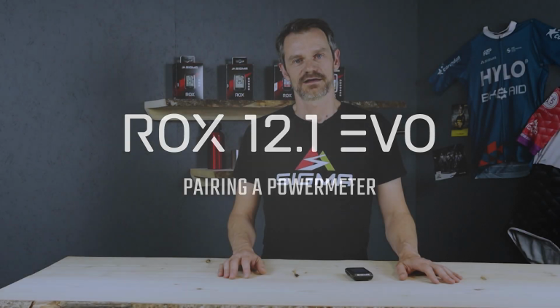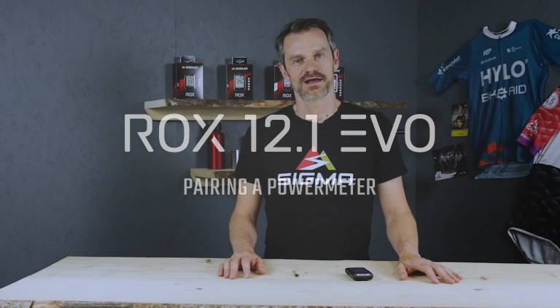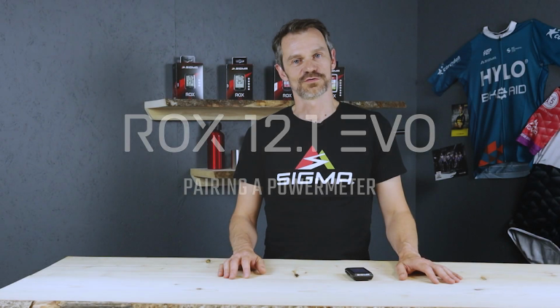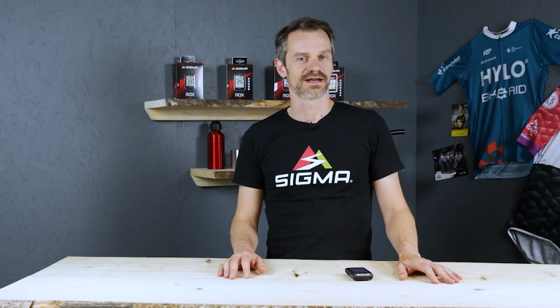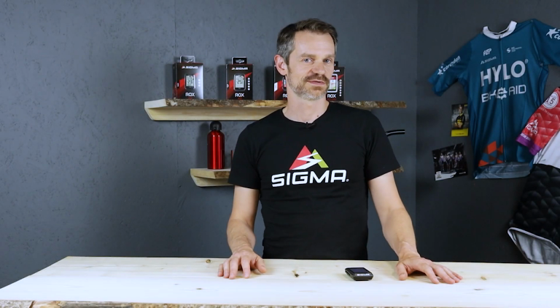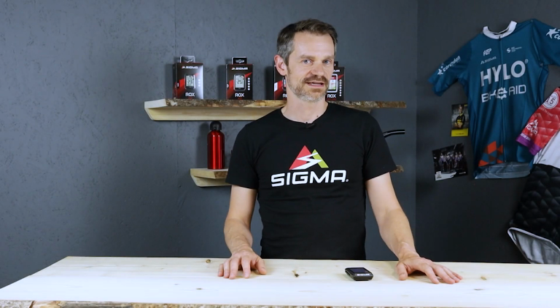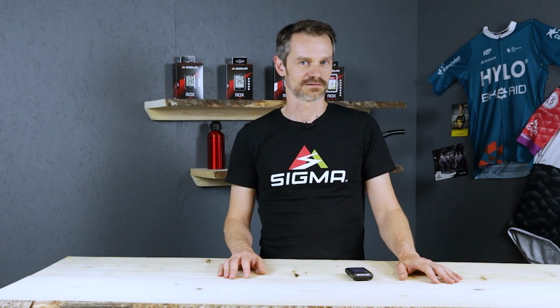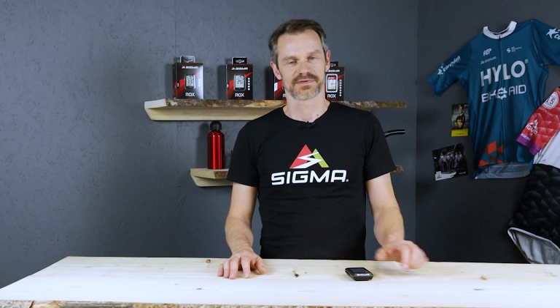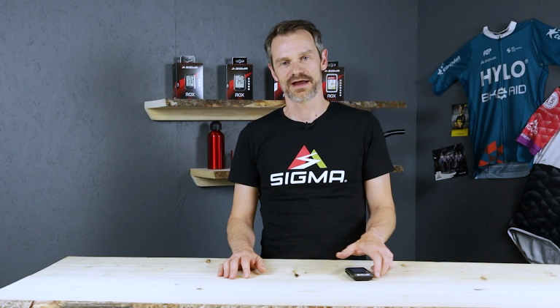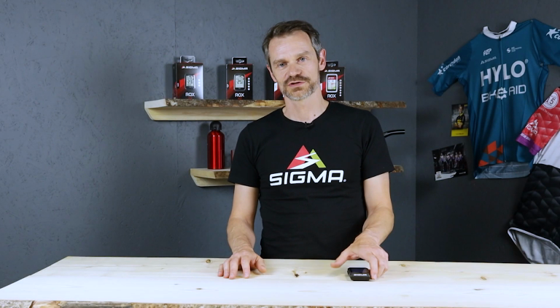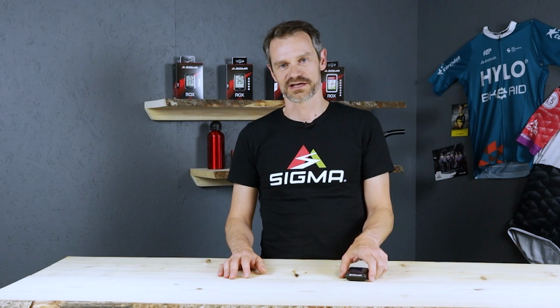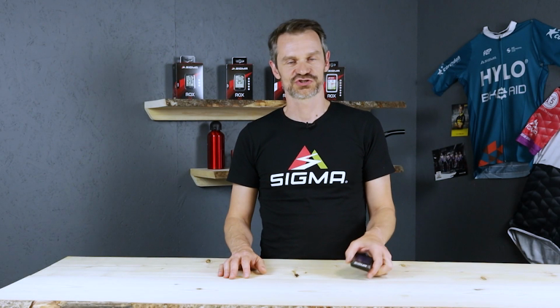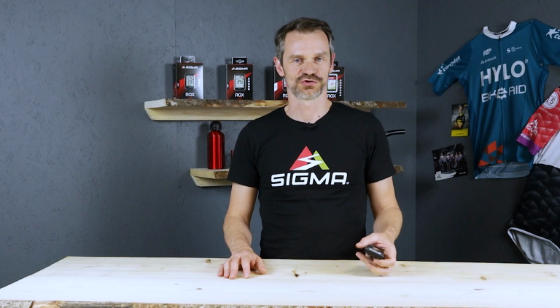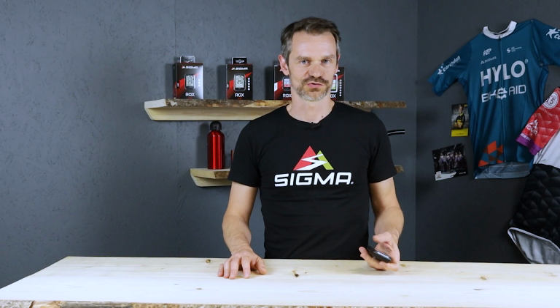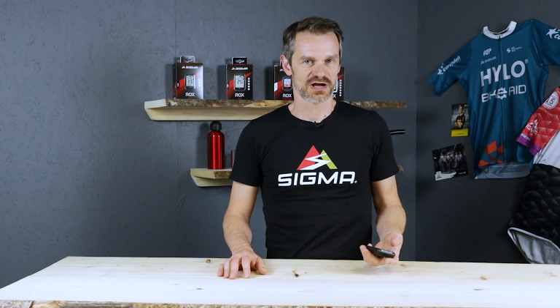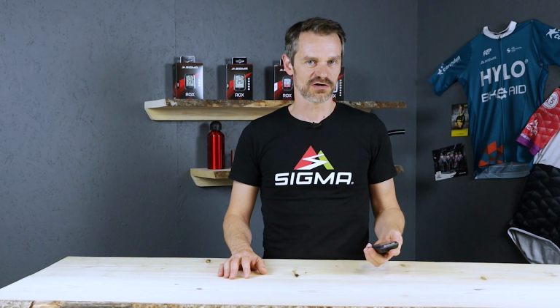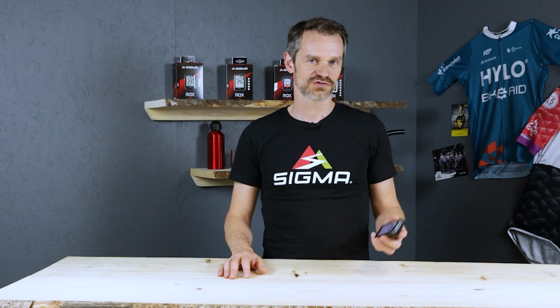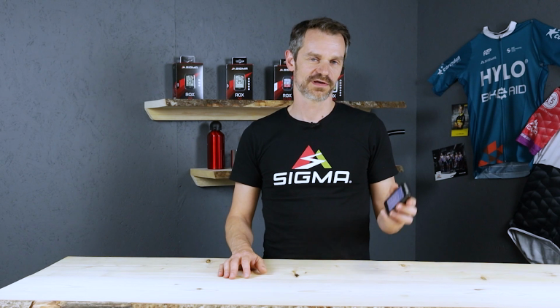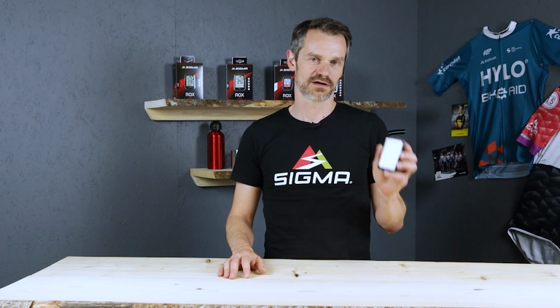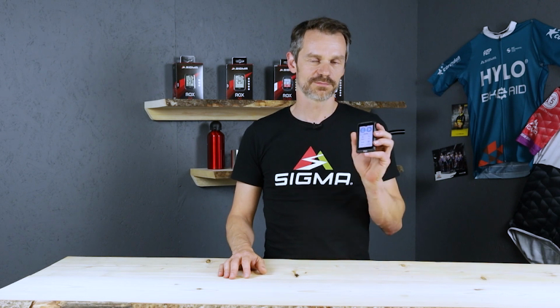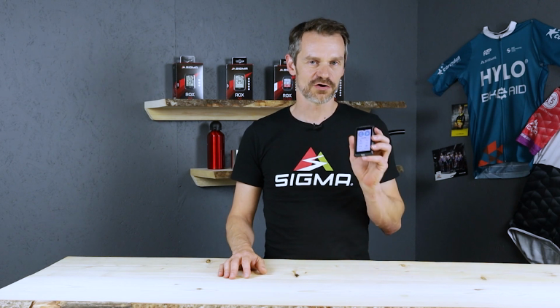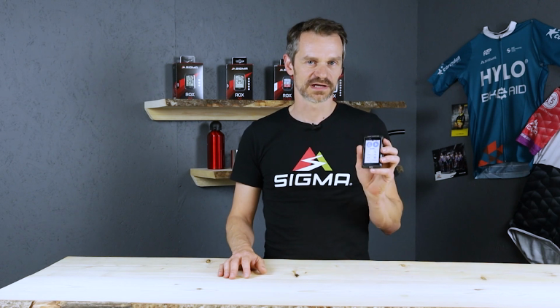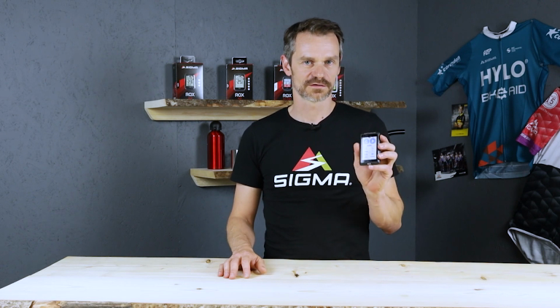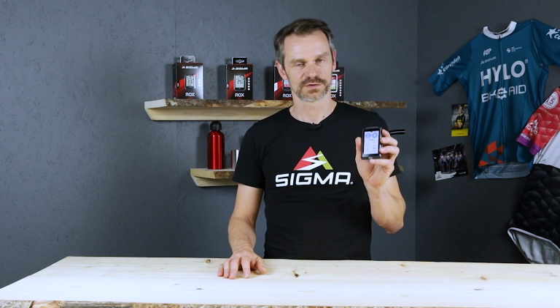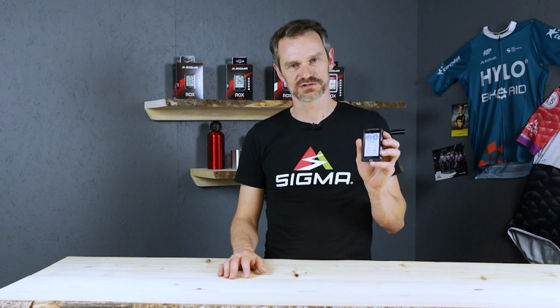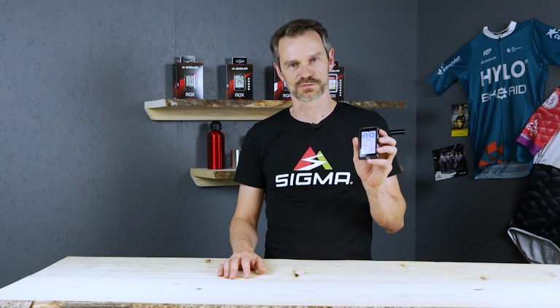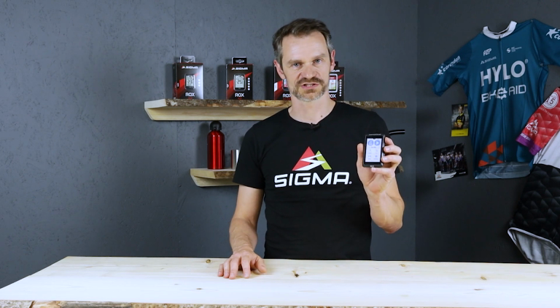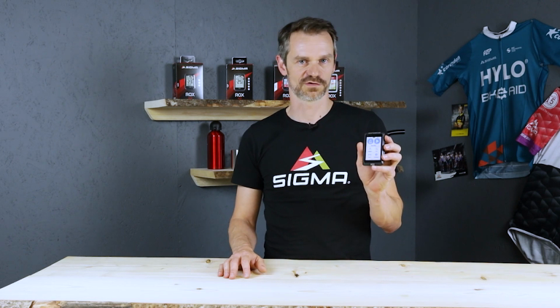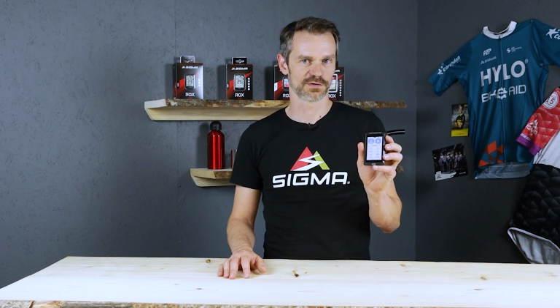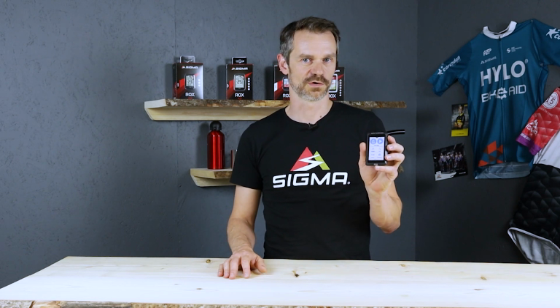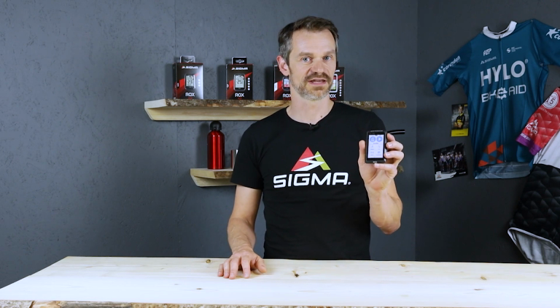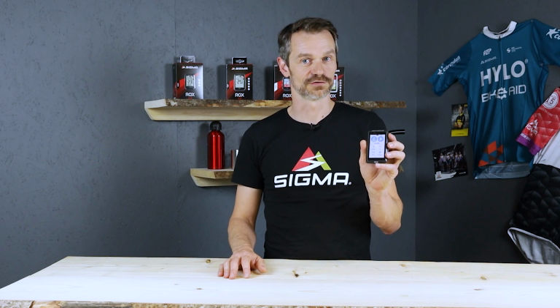Hello, my name is Daniel. I would like to show you how to pair a power meter with the ROX 12.1 EVO.